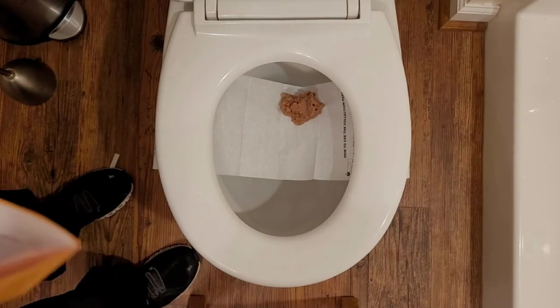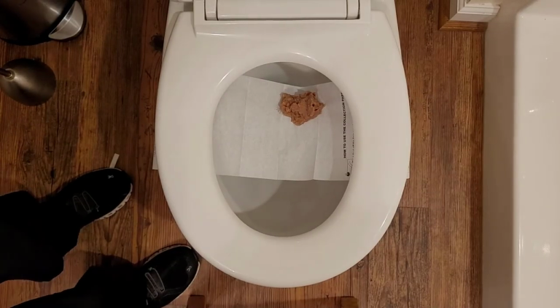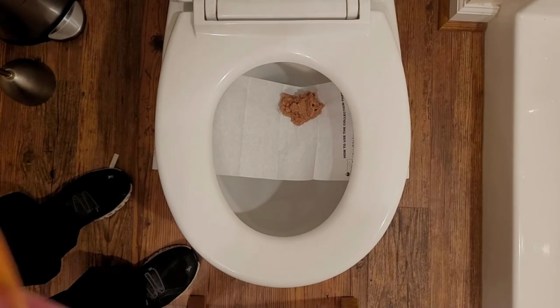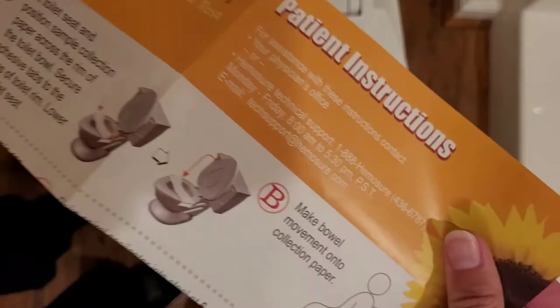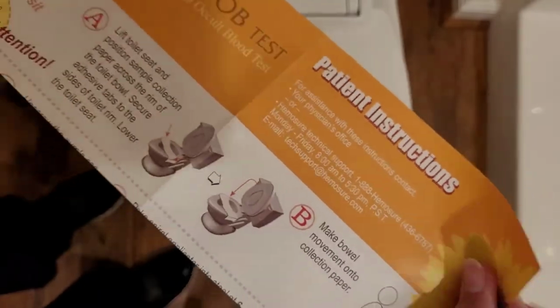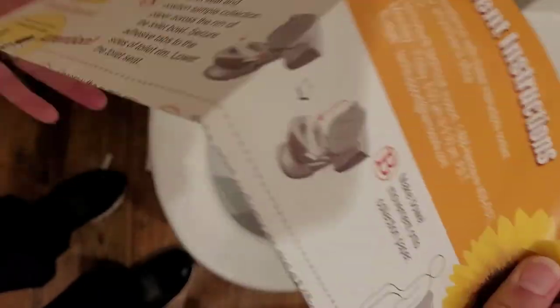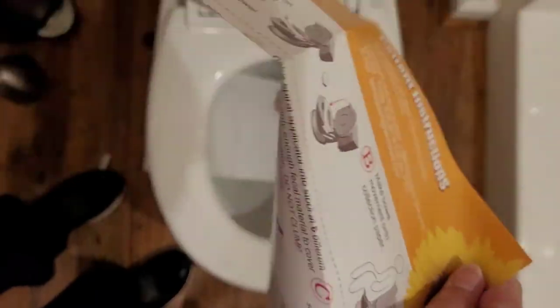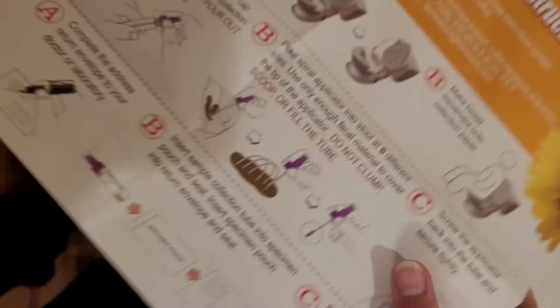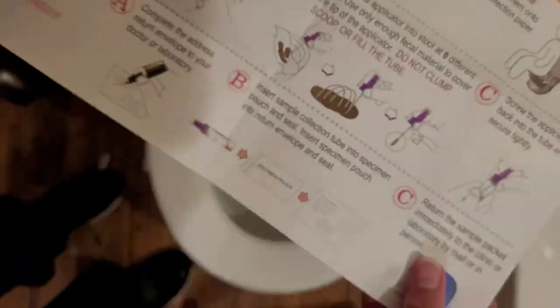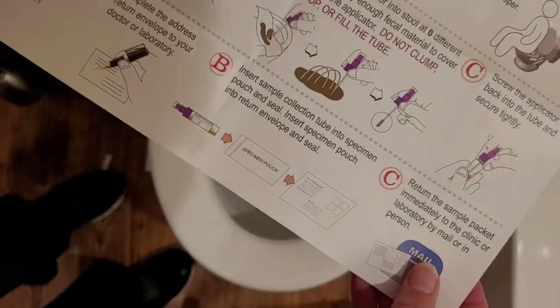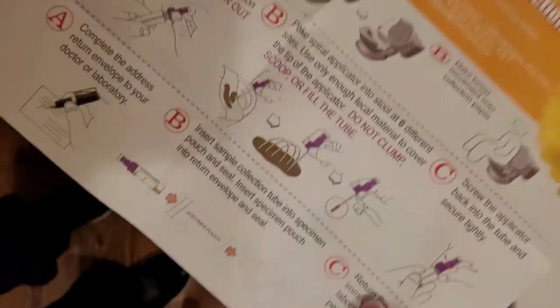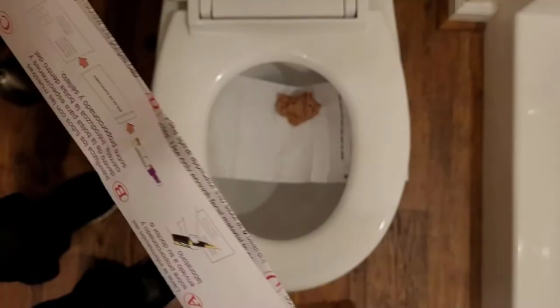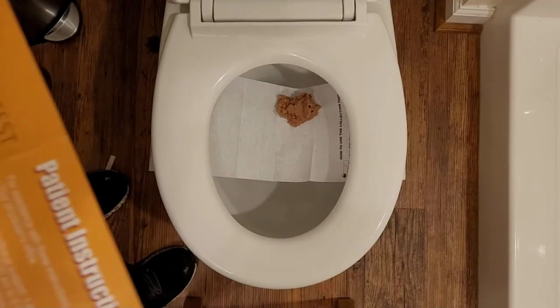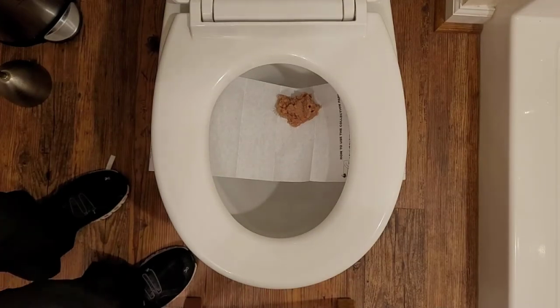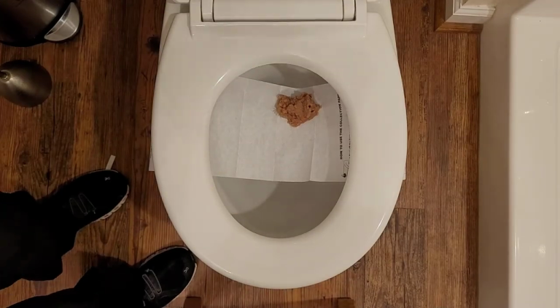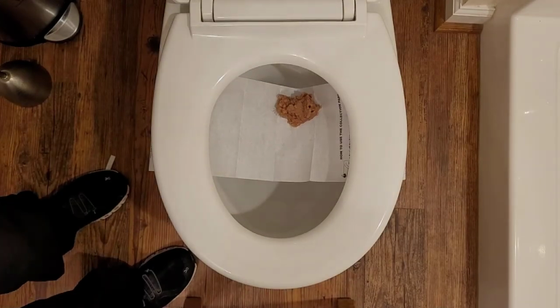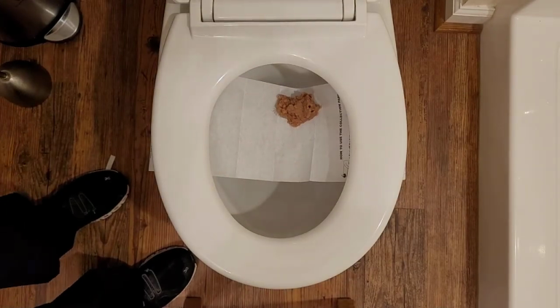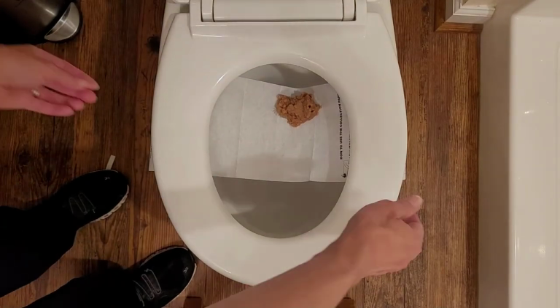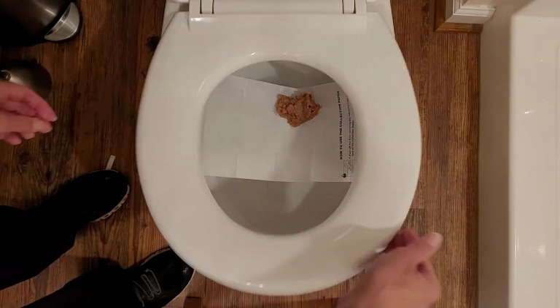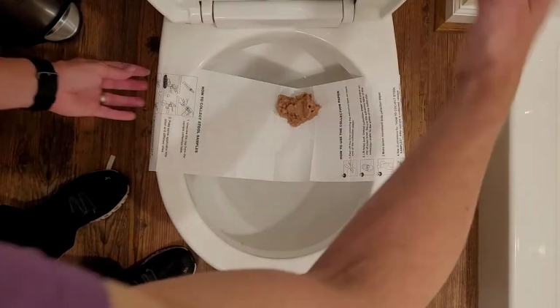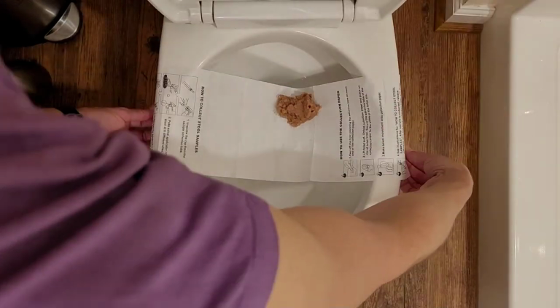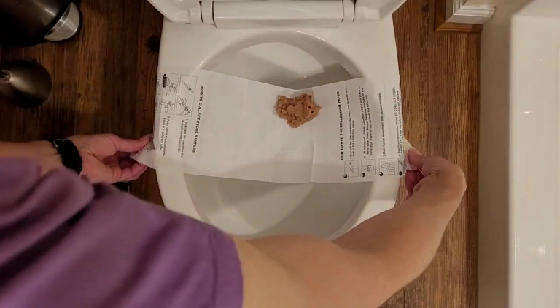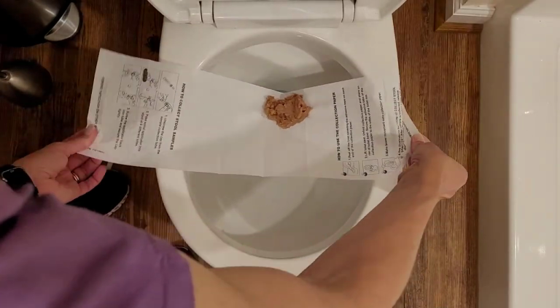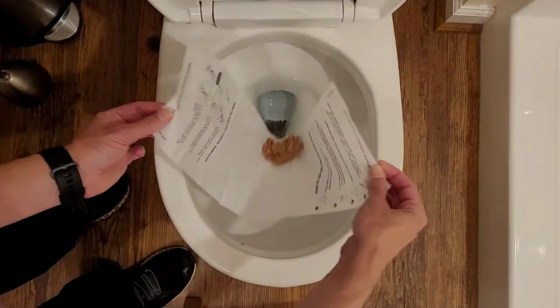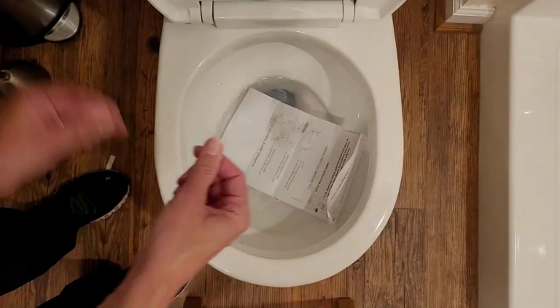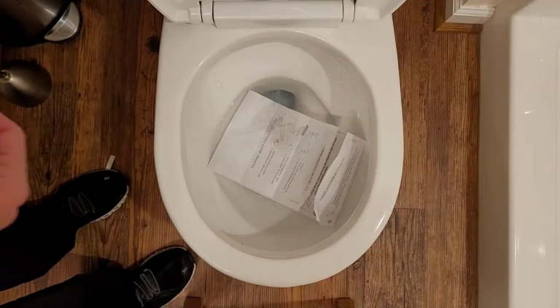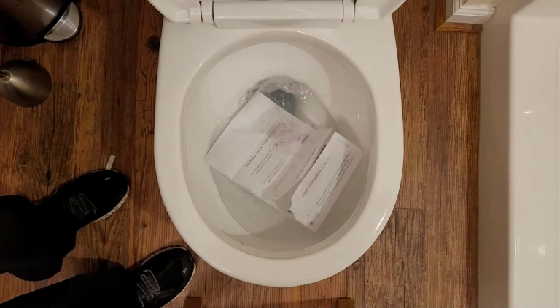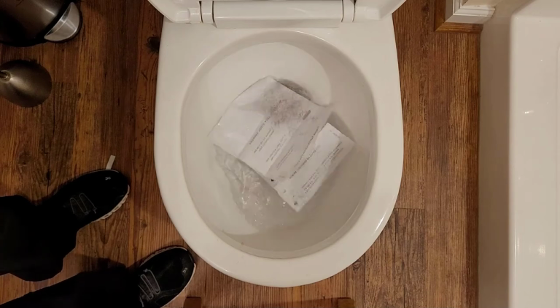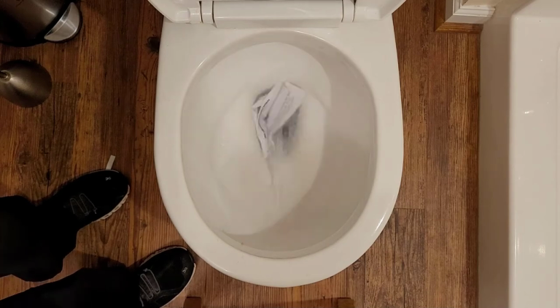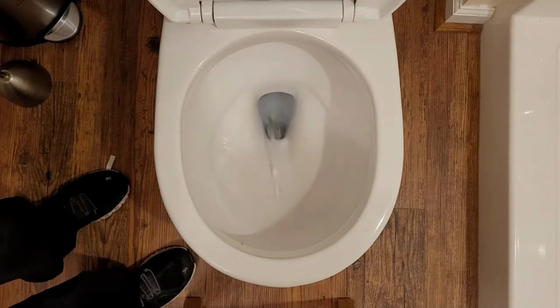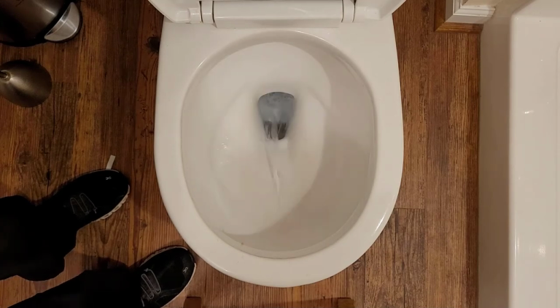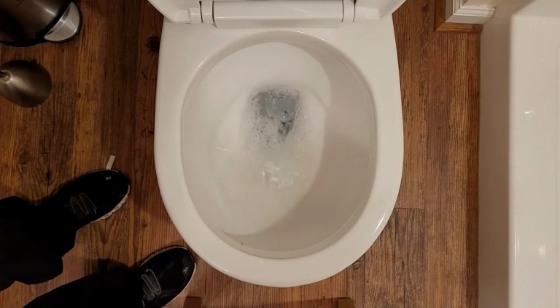And now you're done. If you get confused, there are written instructions in every kit in English and Spanish. Then you can just flush it down — the paper is flushable.